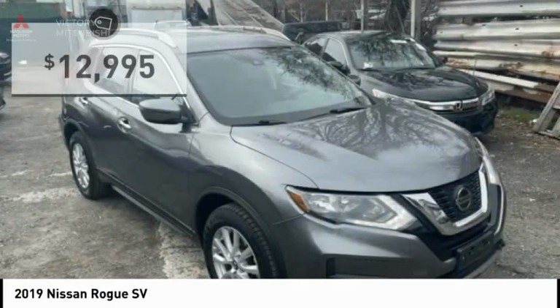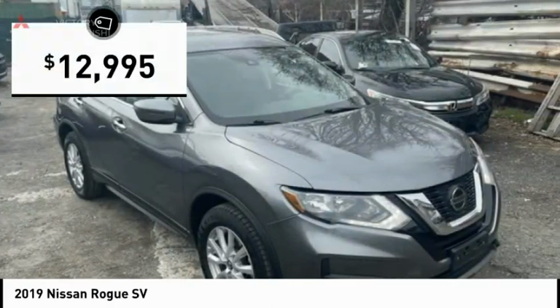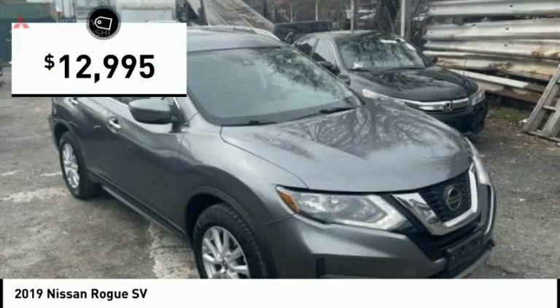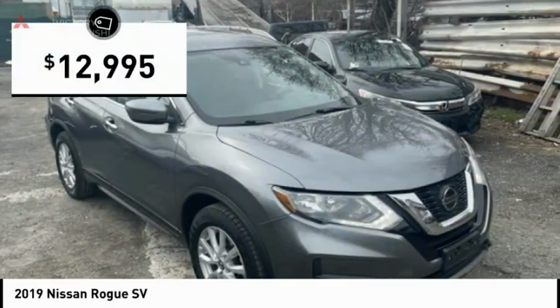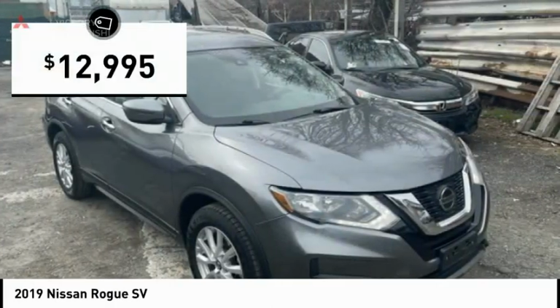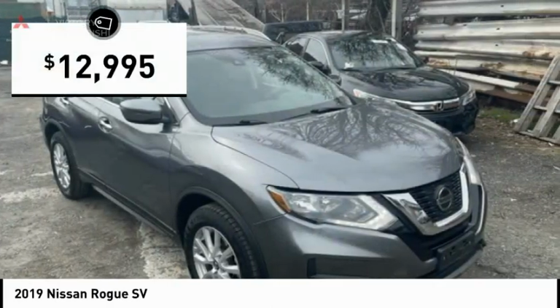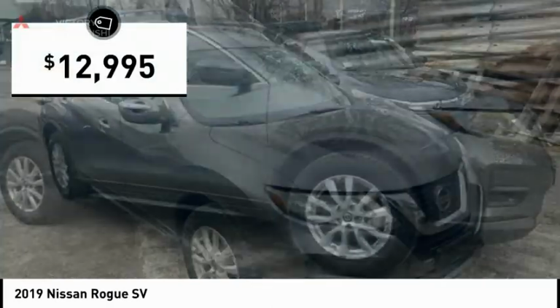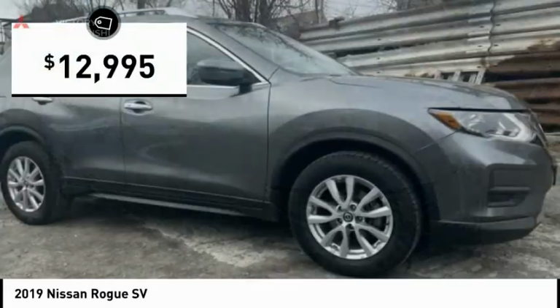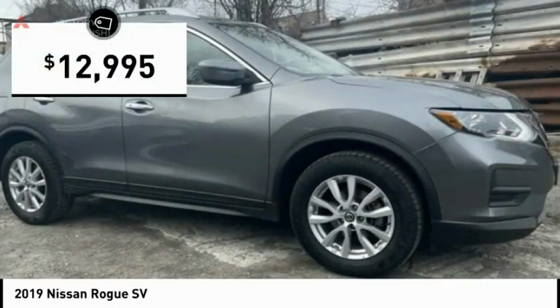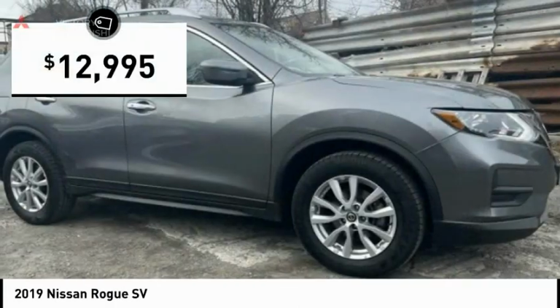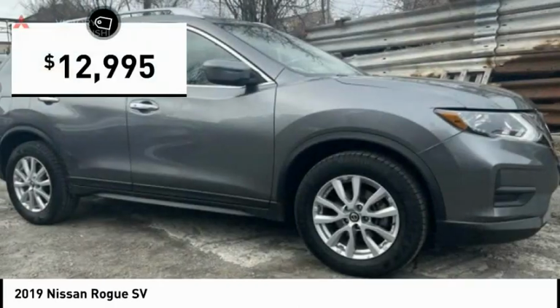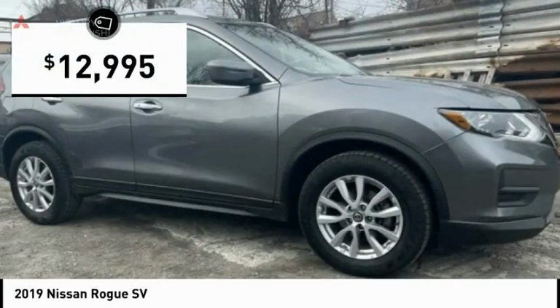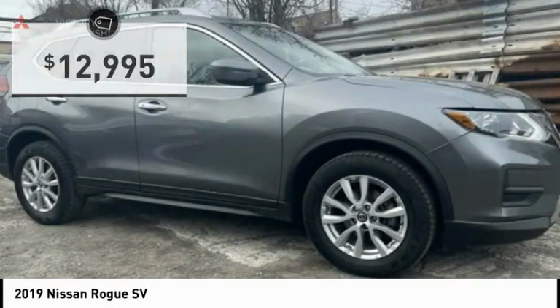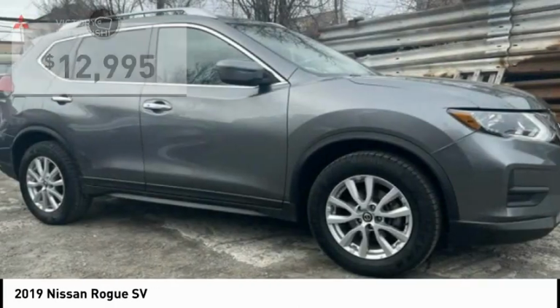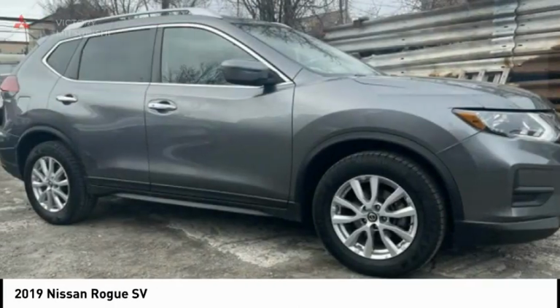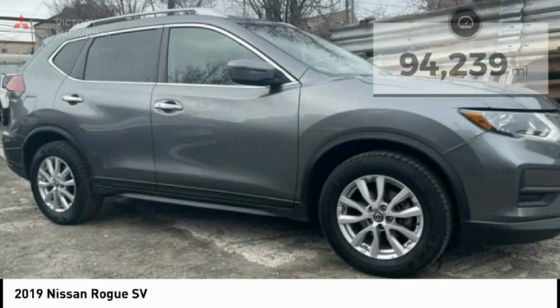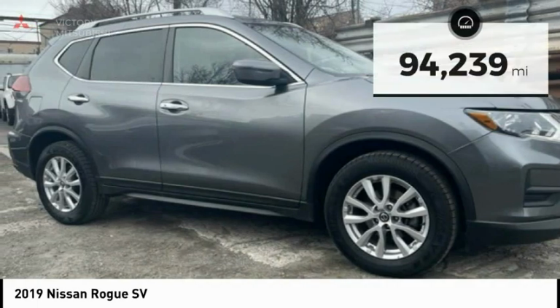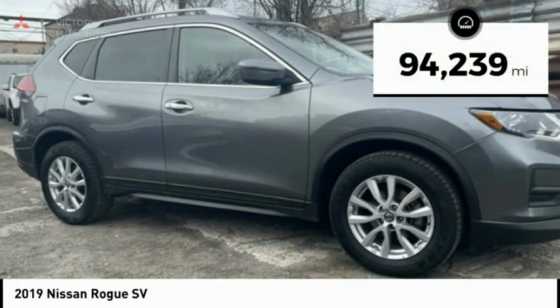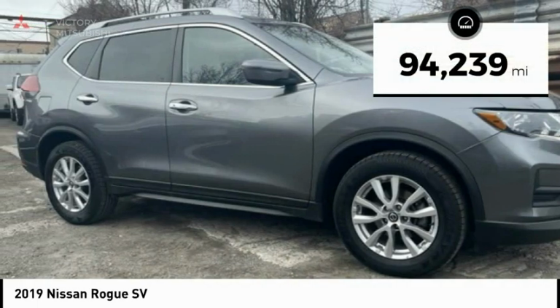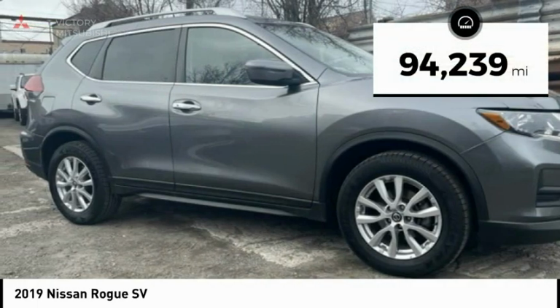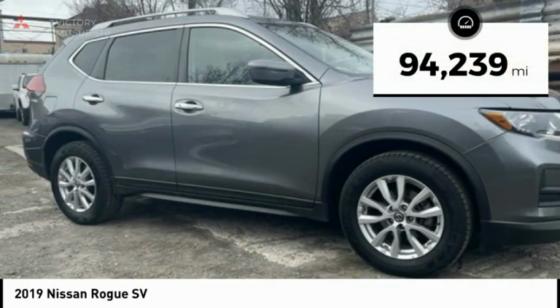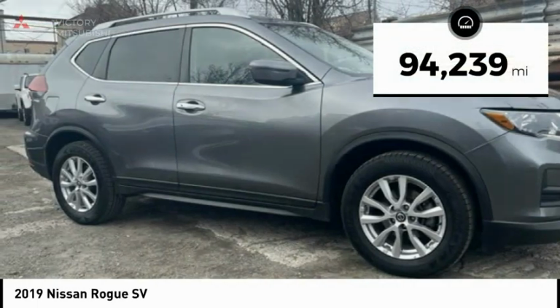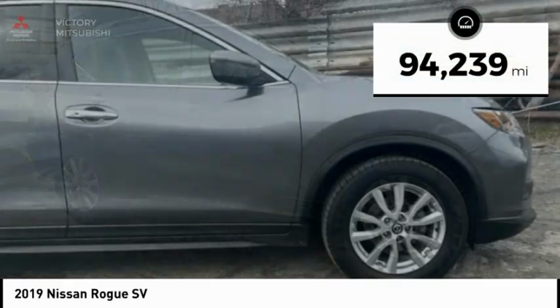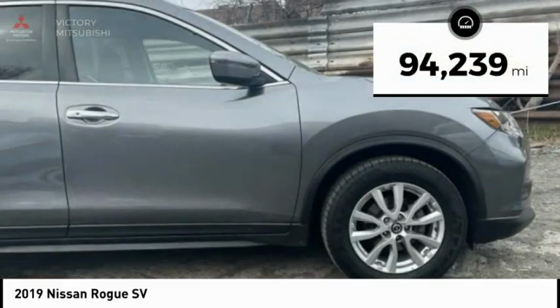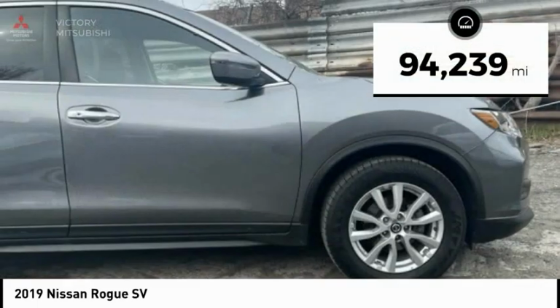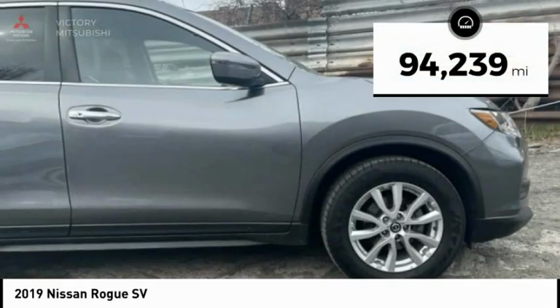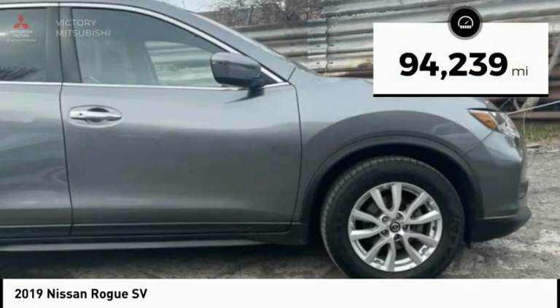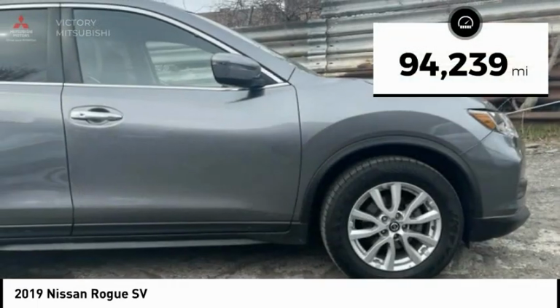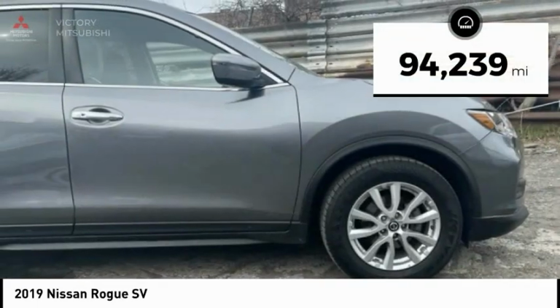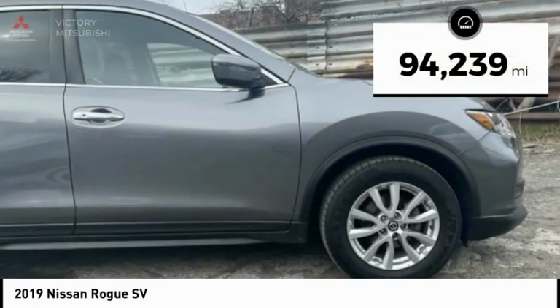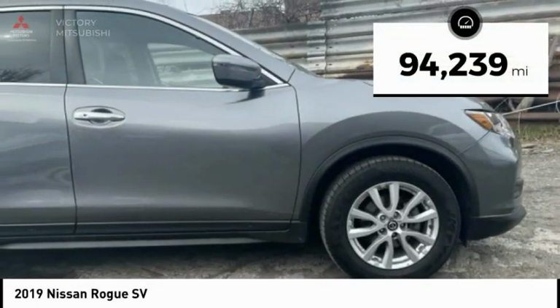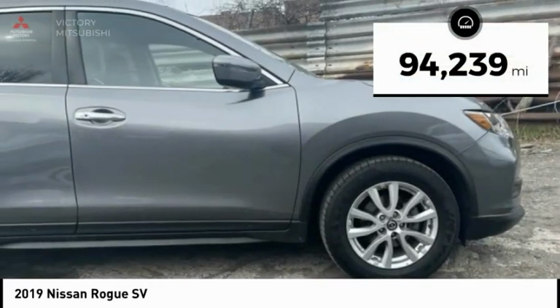And is priced below $15,000. This vehicle has less than 95,000 miles.